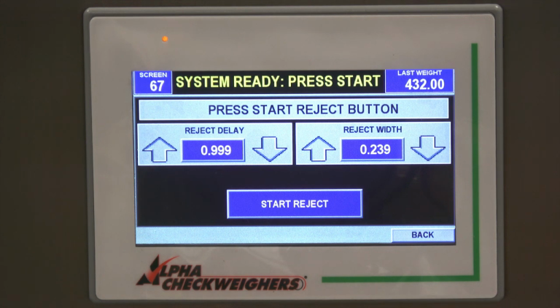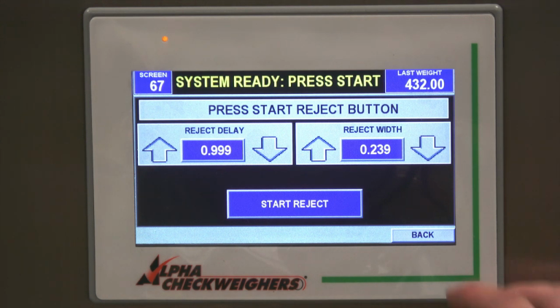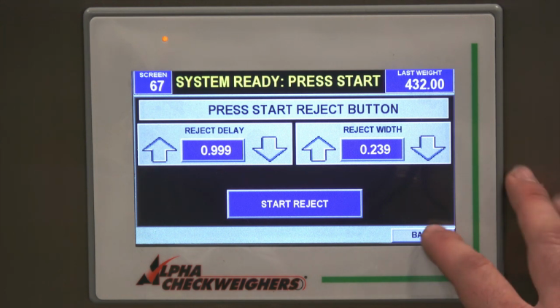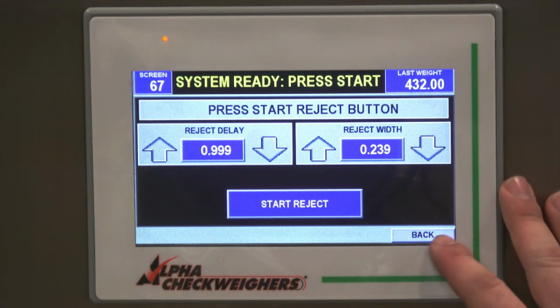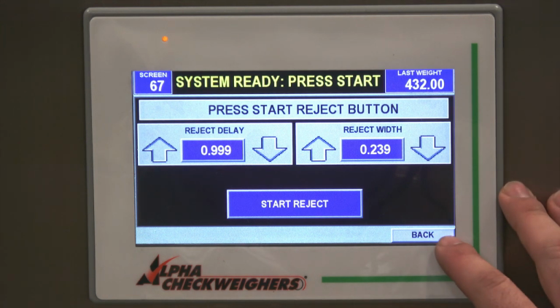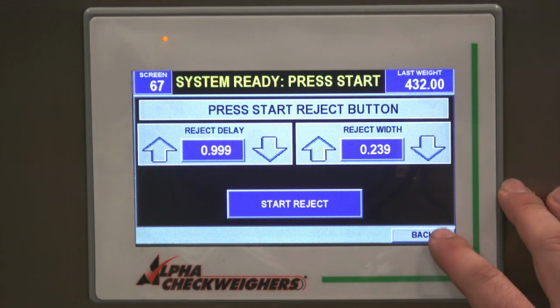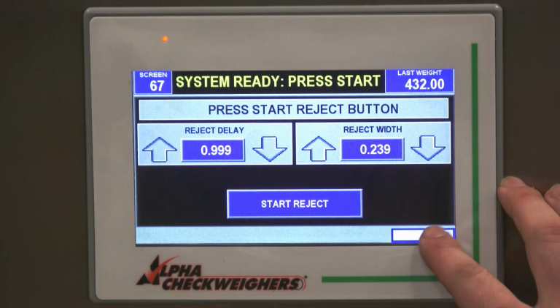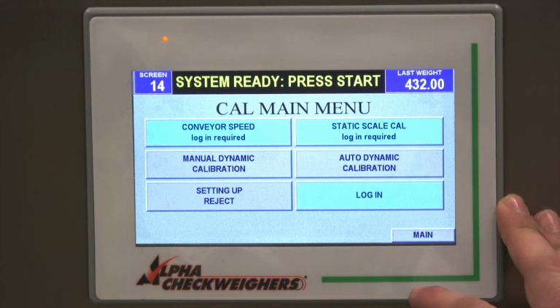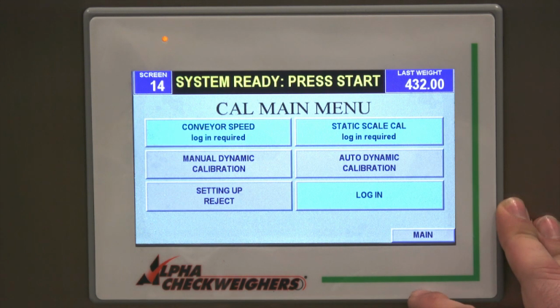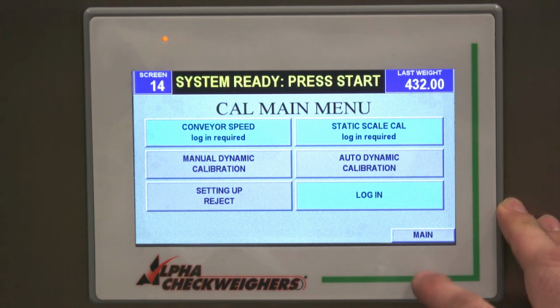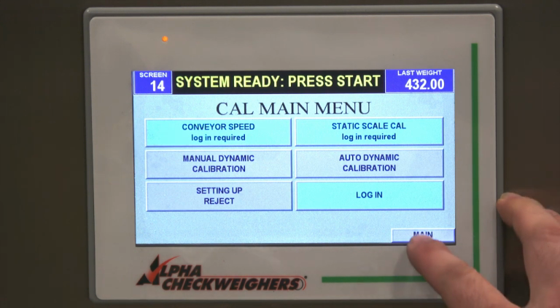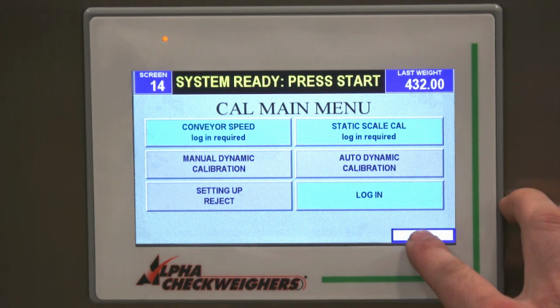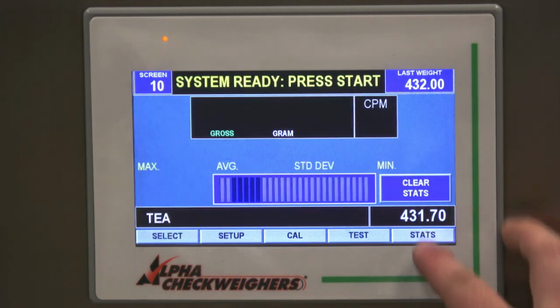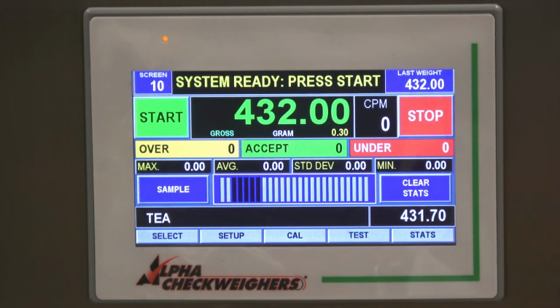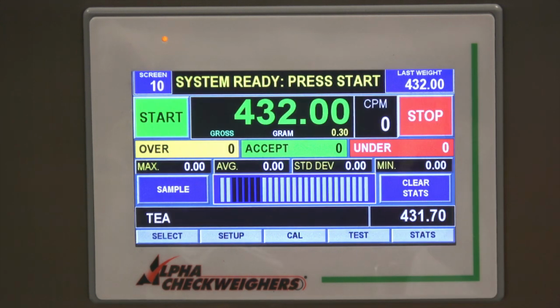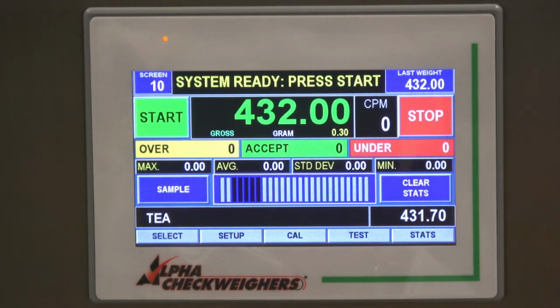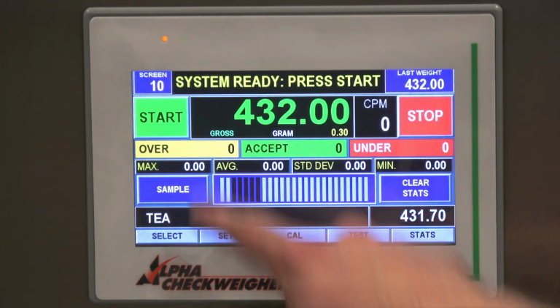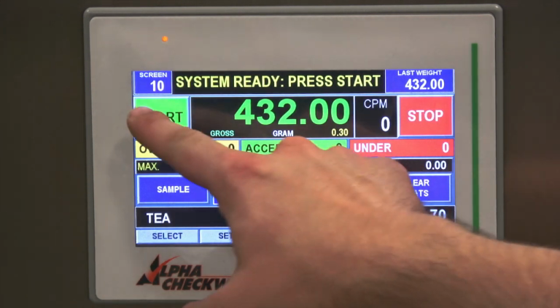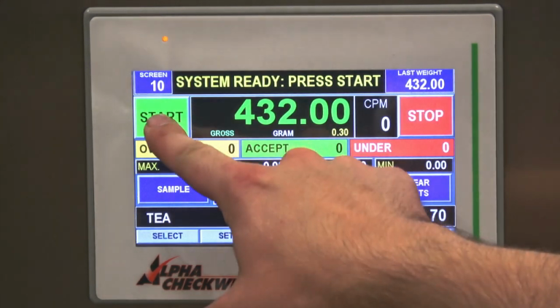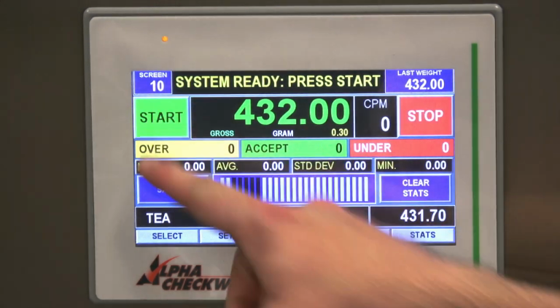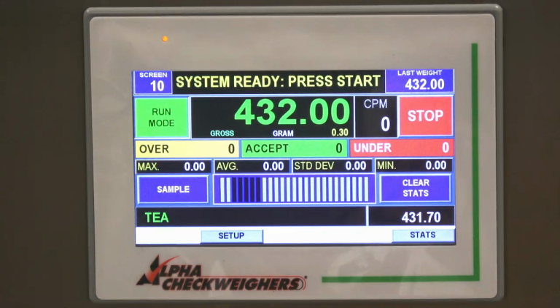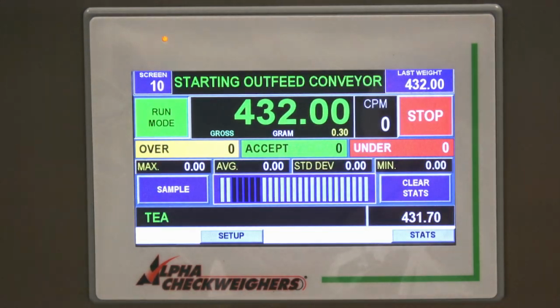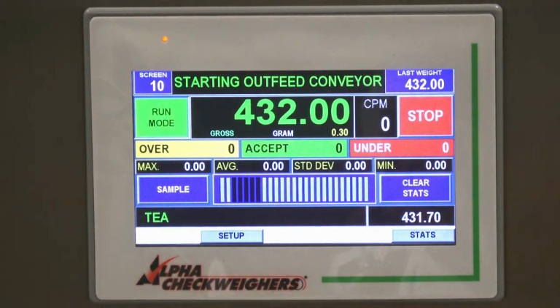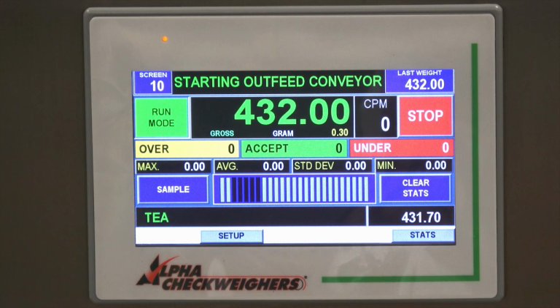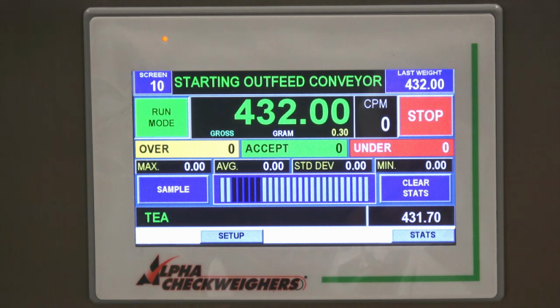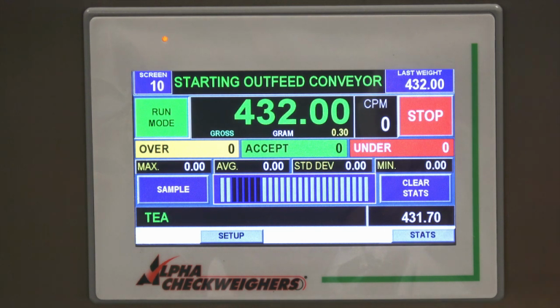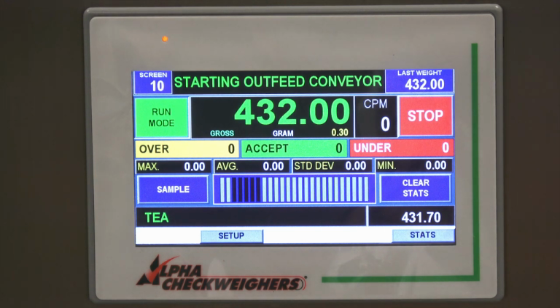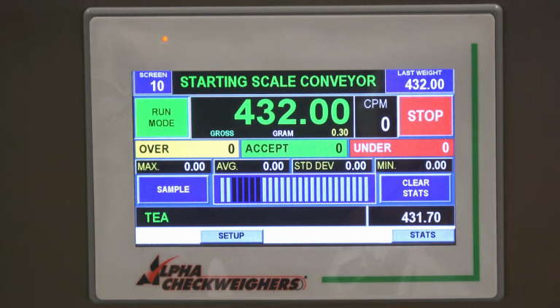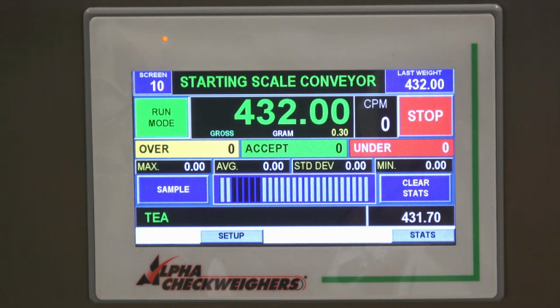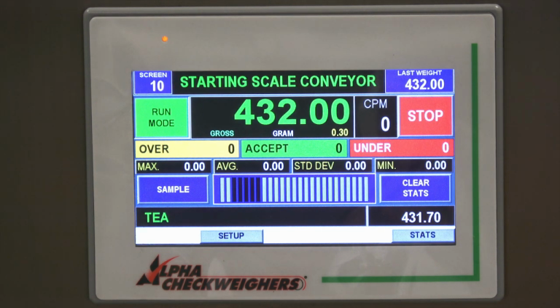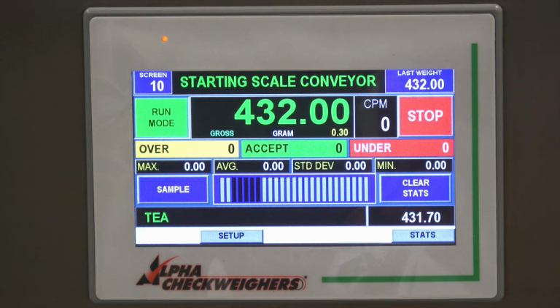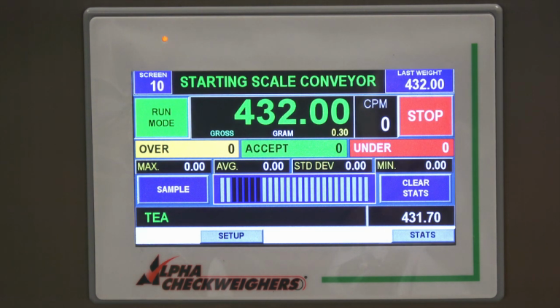From there, we go back to the main menu, press start, and we're ready to run the boxes of tea.